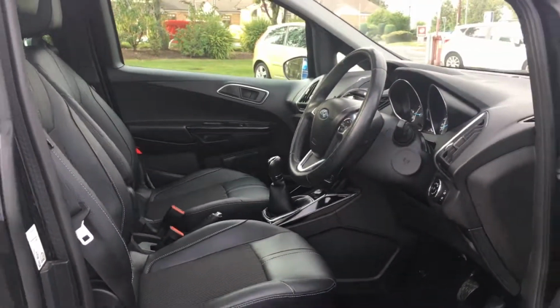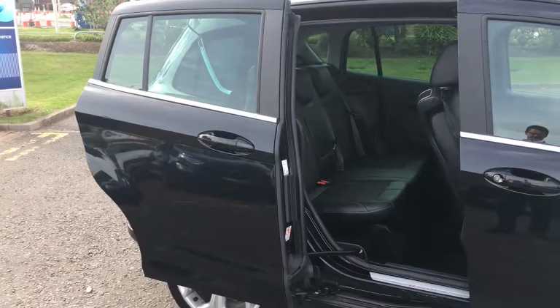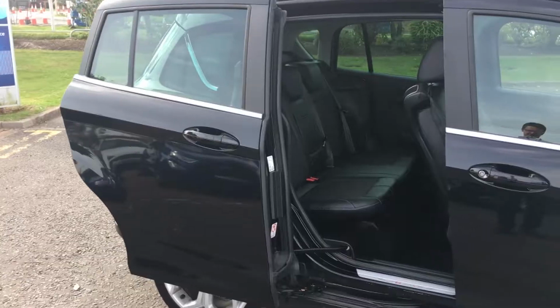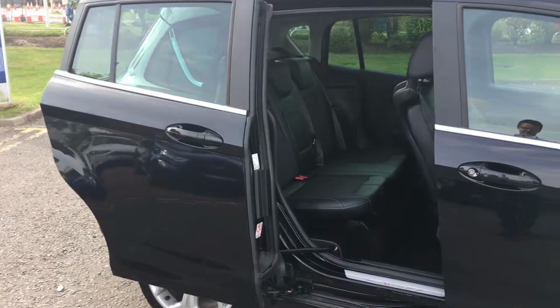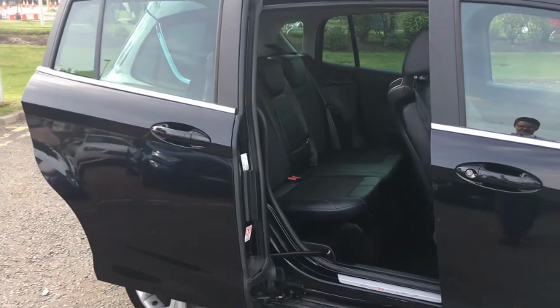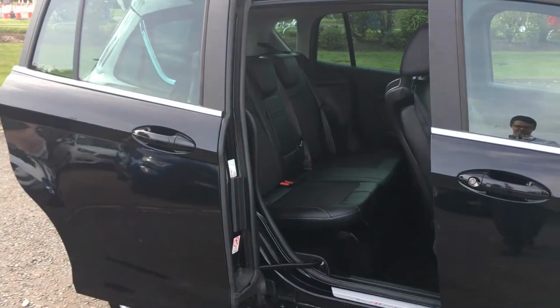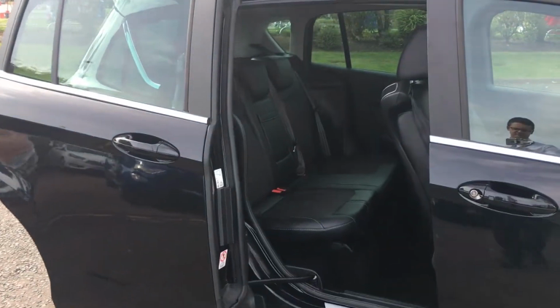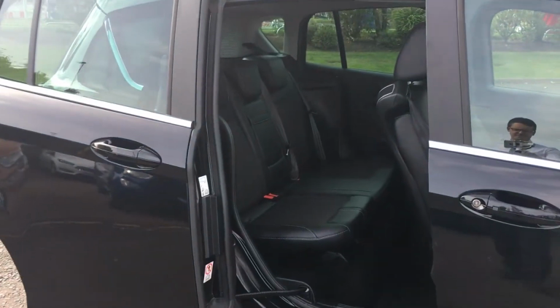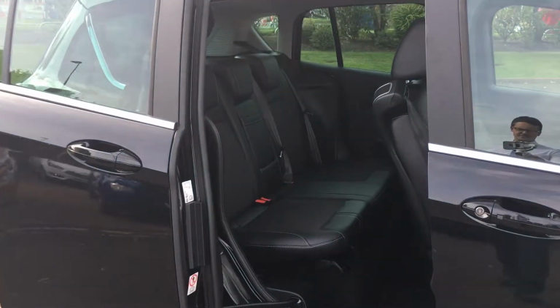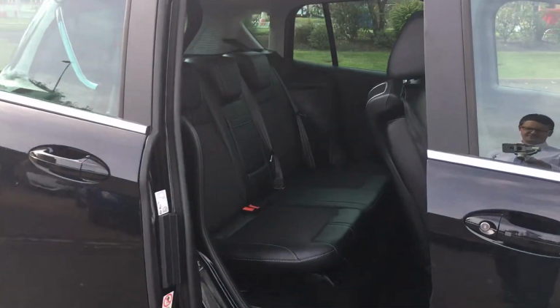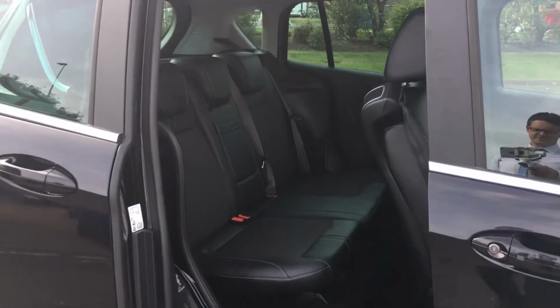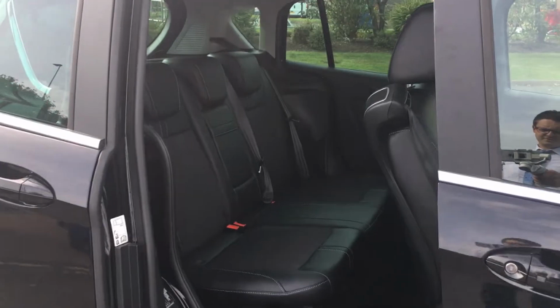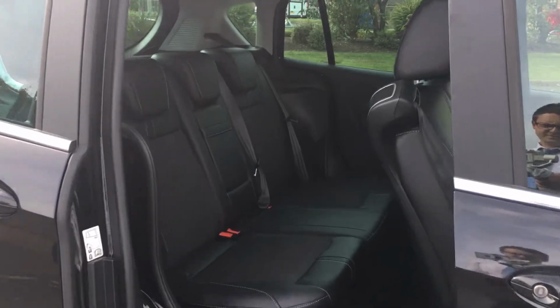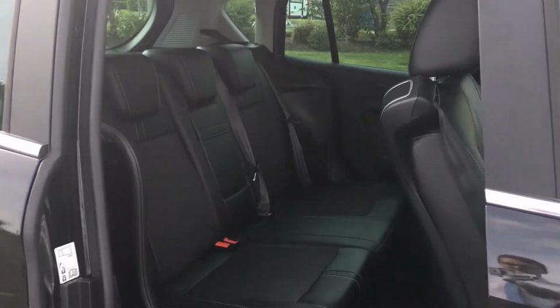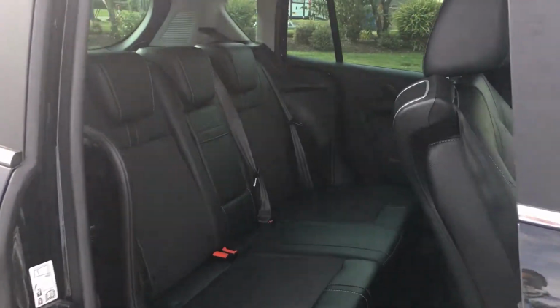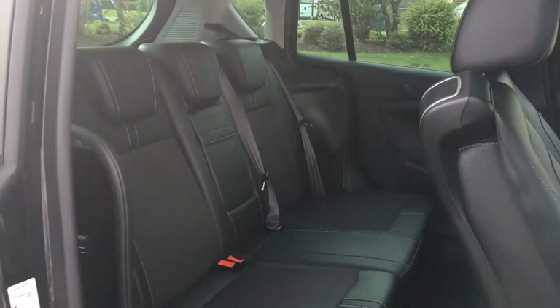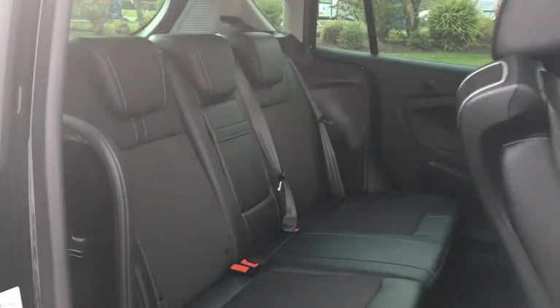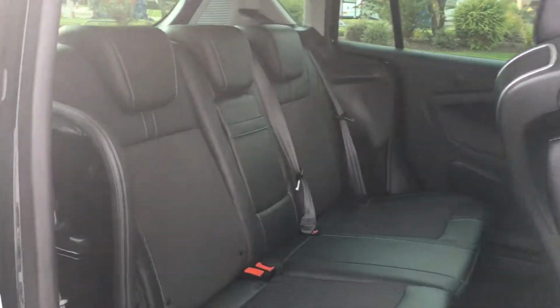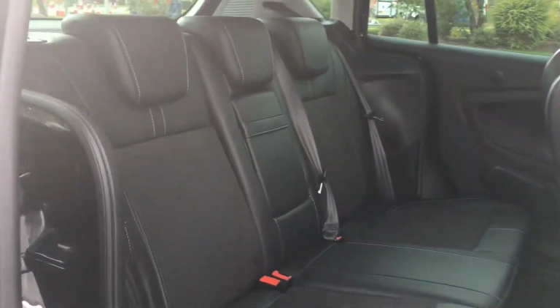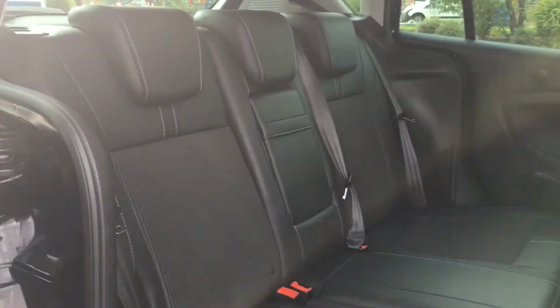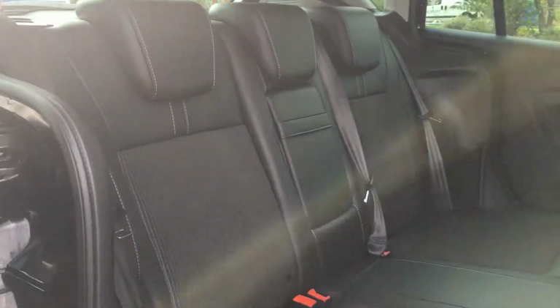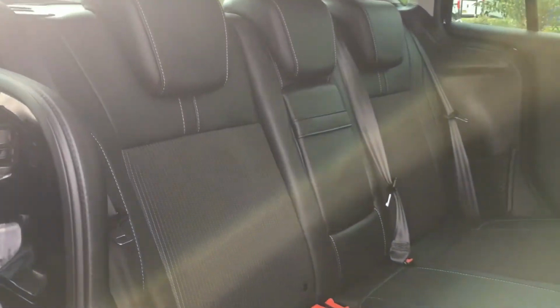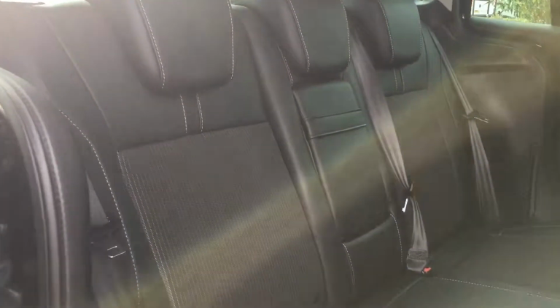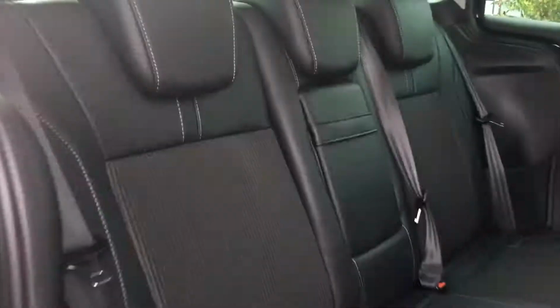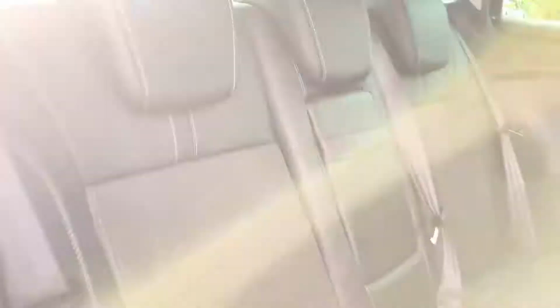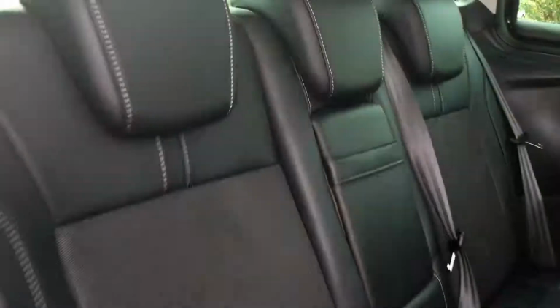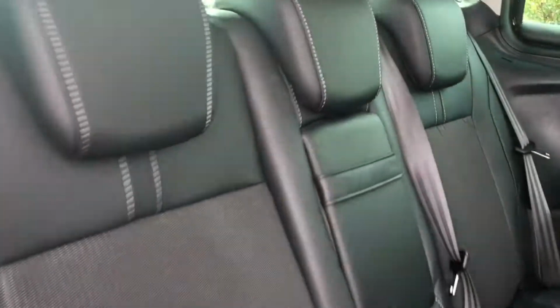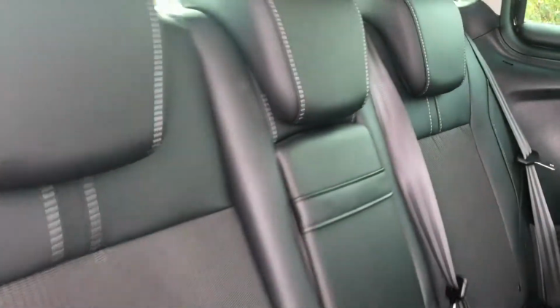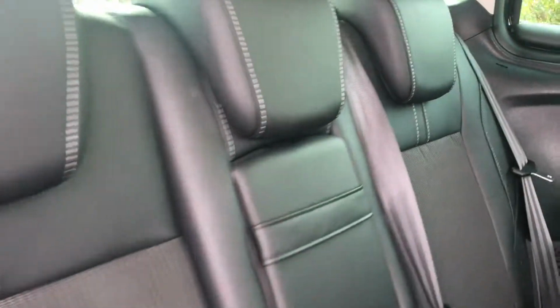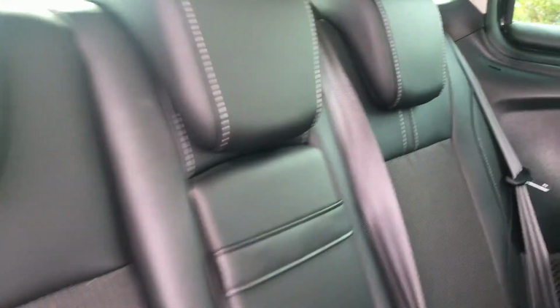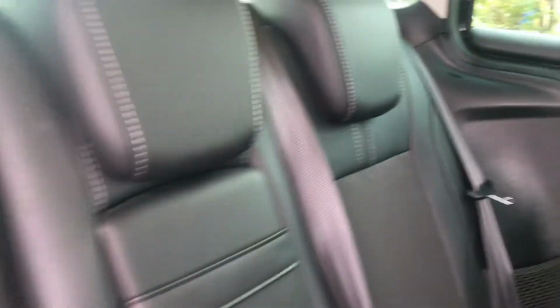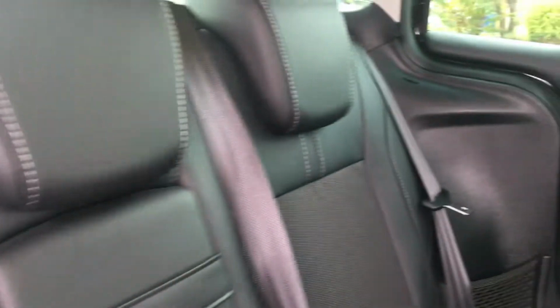There is a sliding door to the rear of the vehicle with room for three adults to sit comfortably in the back.